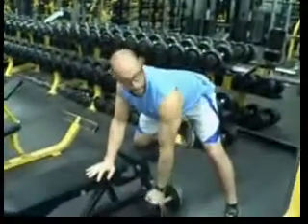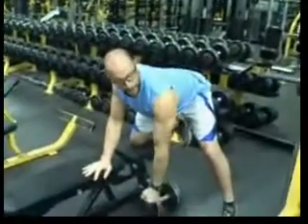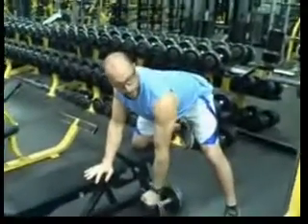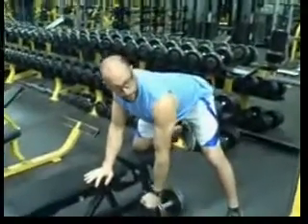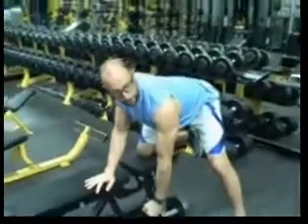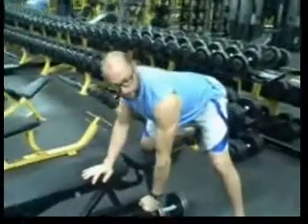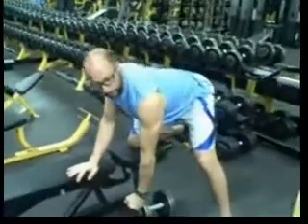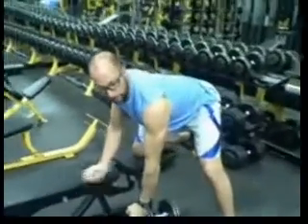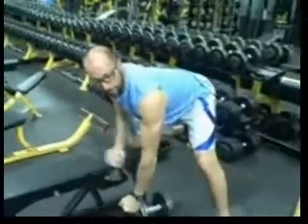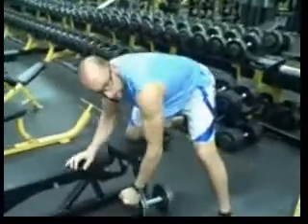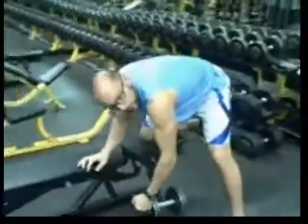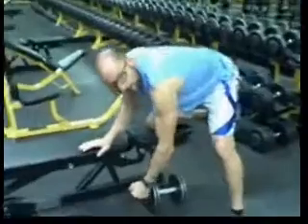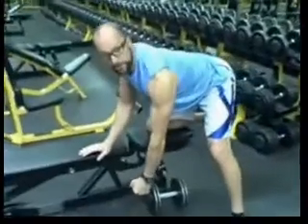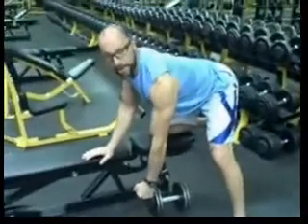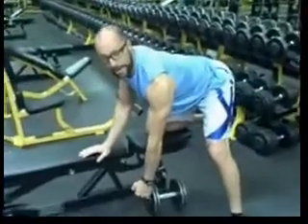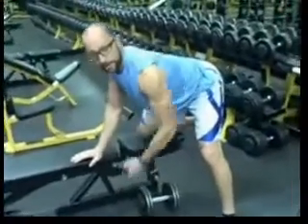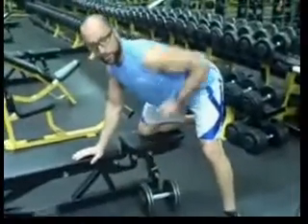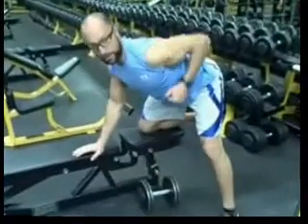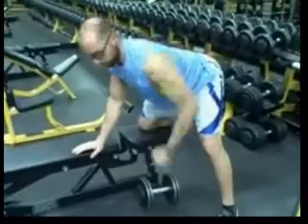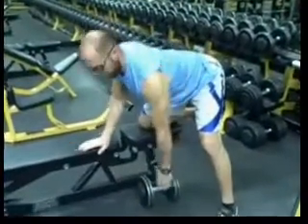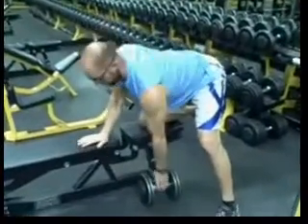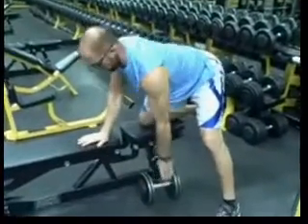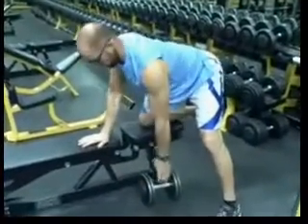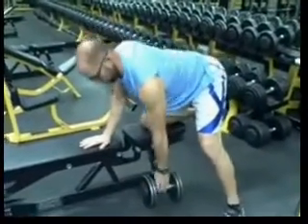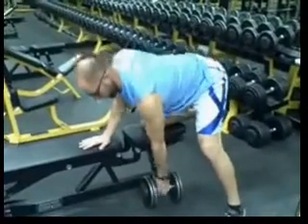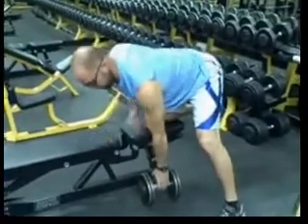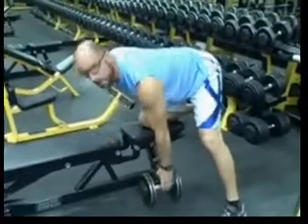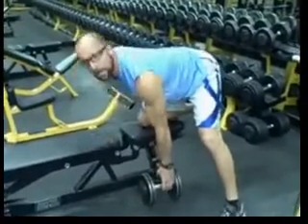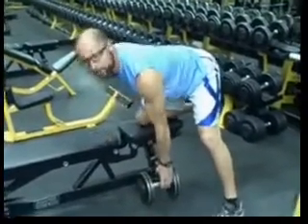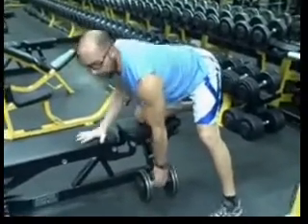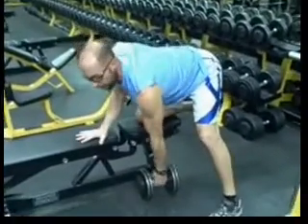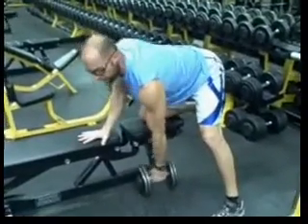Flat back — if you're looking for it here, you don't want to be rounded, nice and flat, squeezing with the lats. Strong base, strong abs.